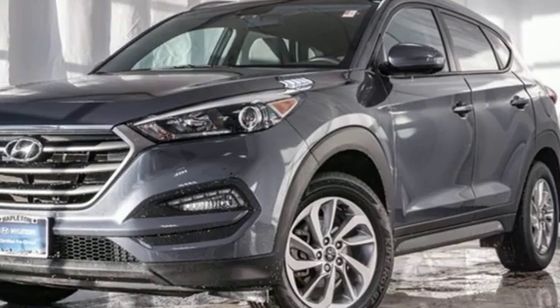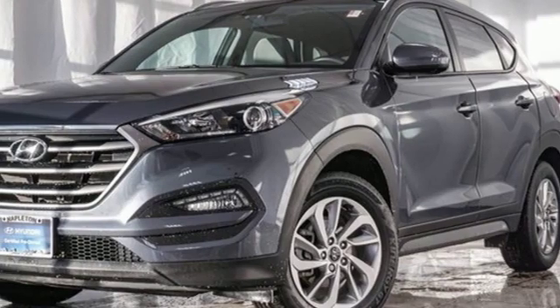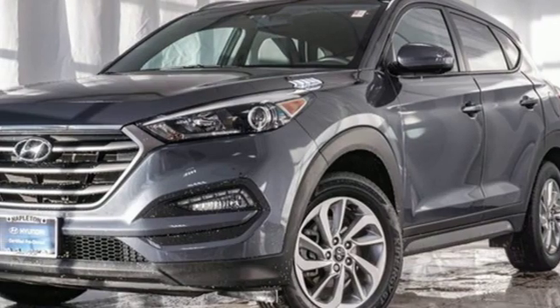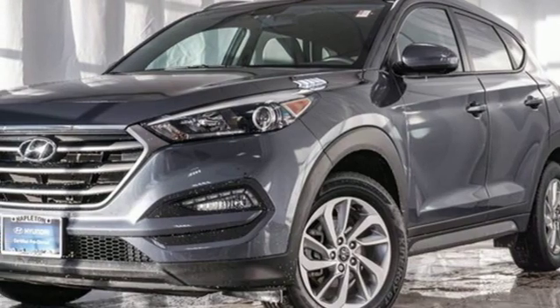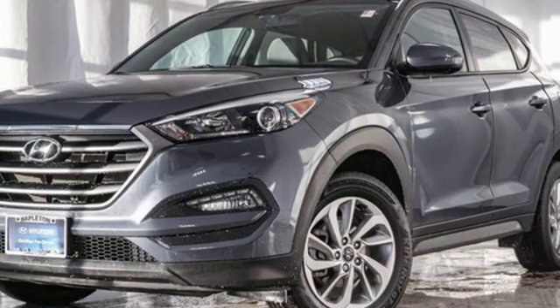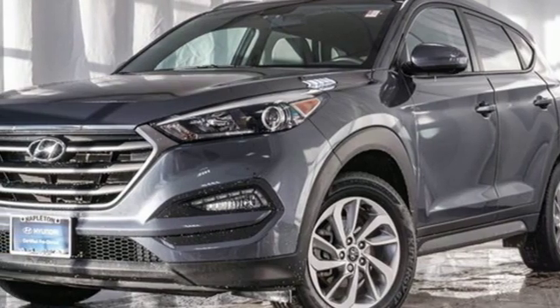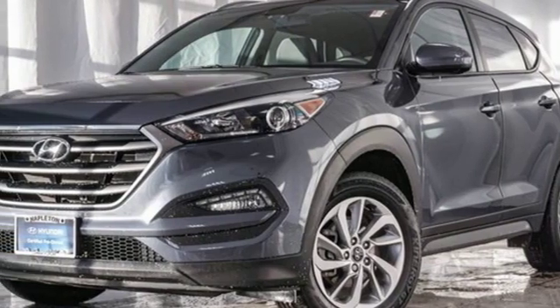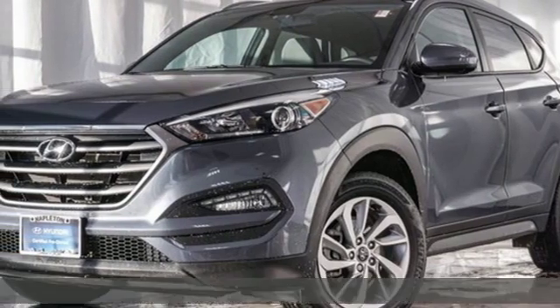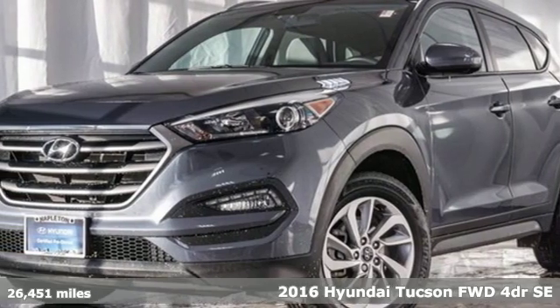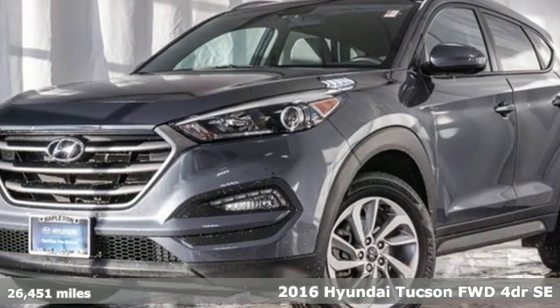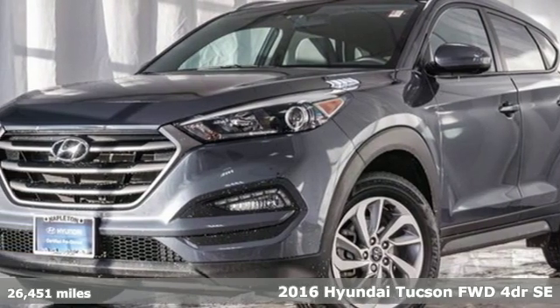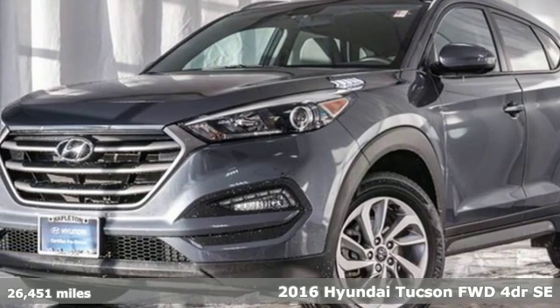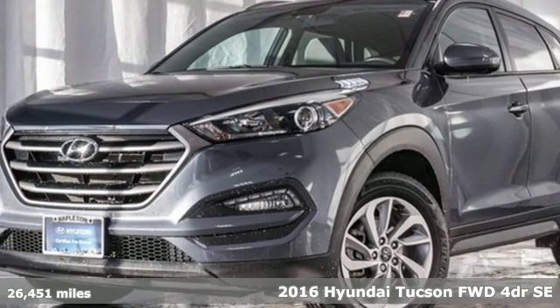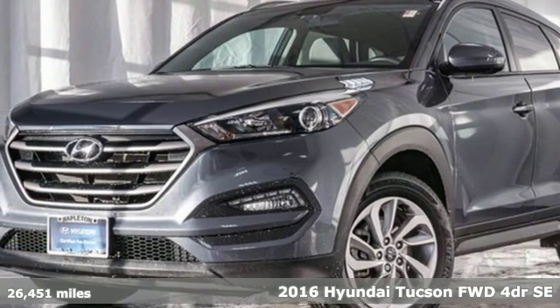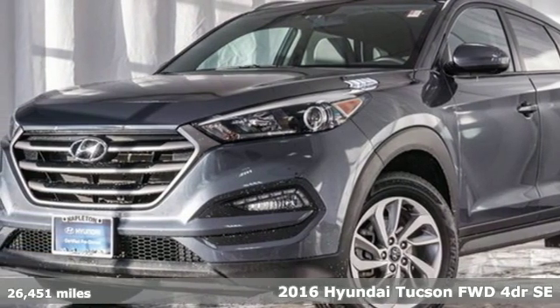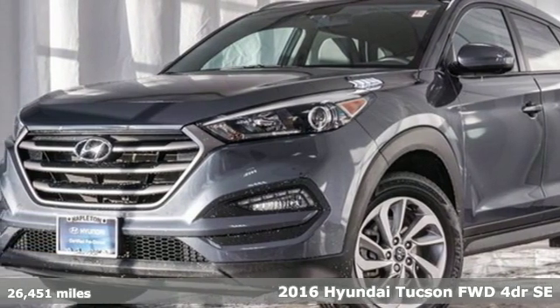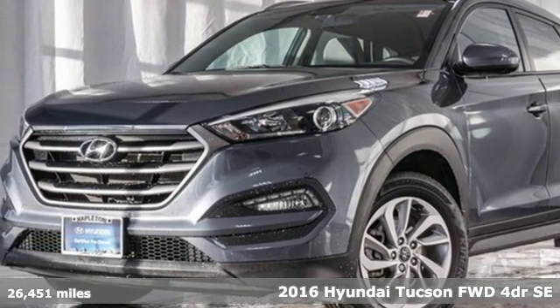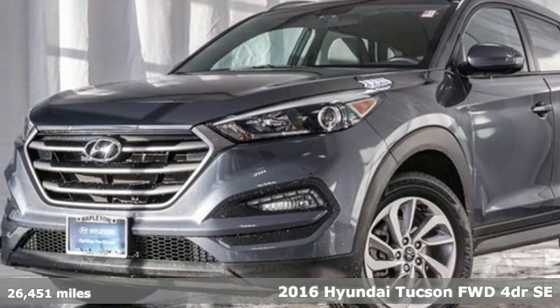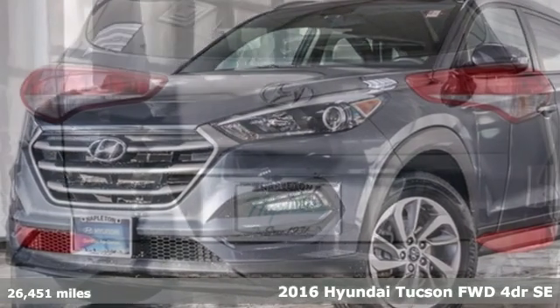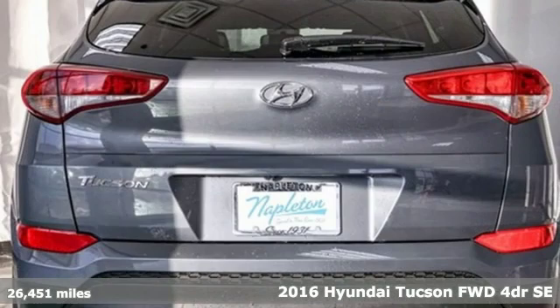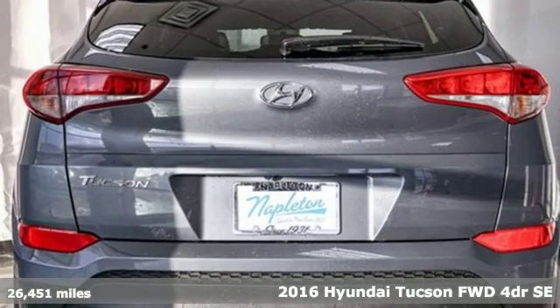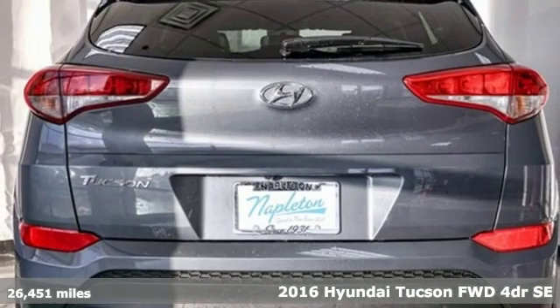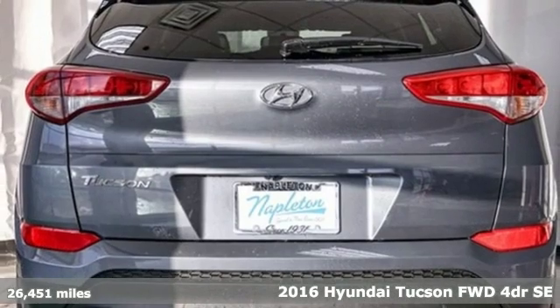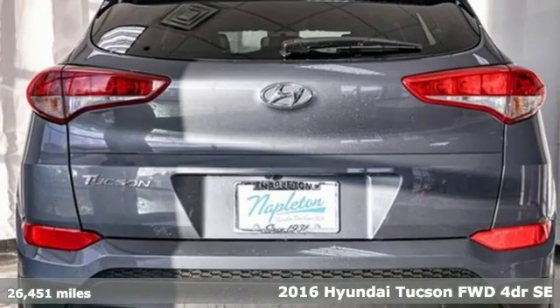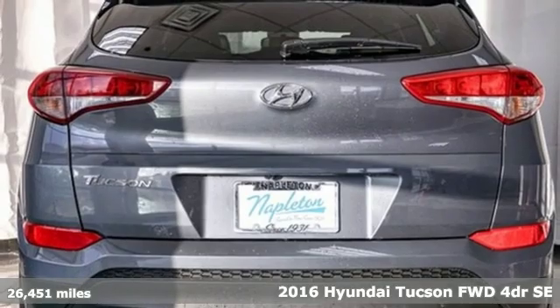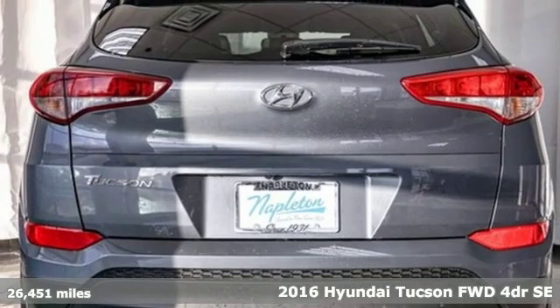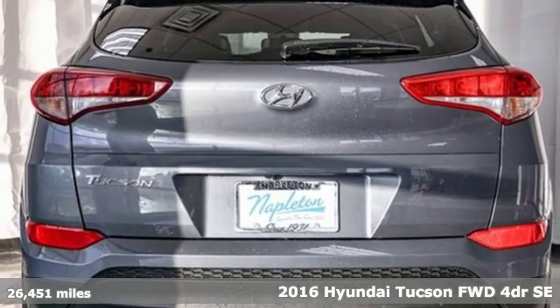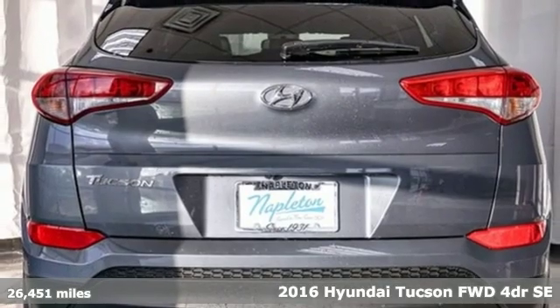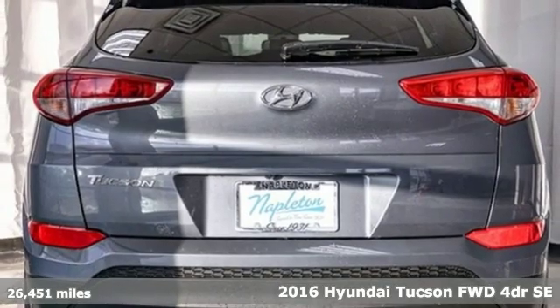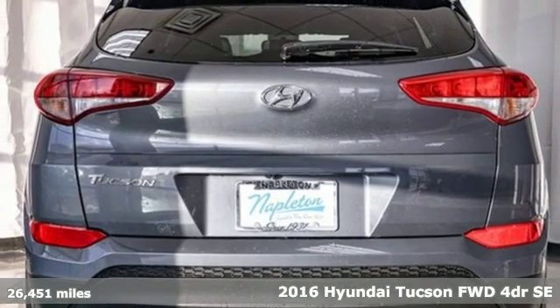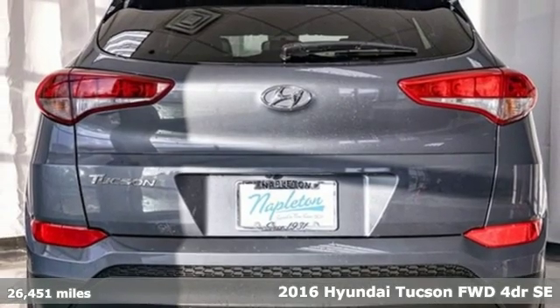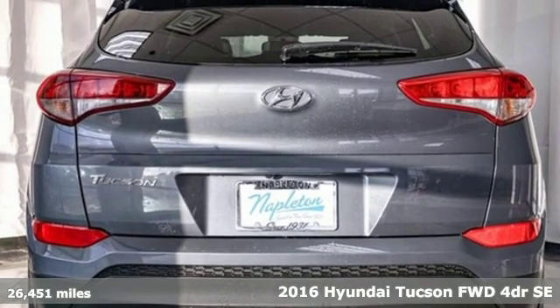It's a 2016 Hyundai Tucson. Challenging convention to find a better way, it's the Hyundai way.